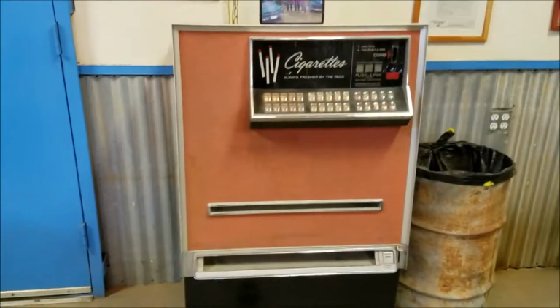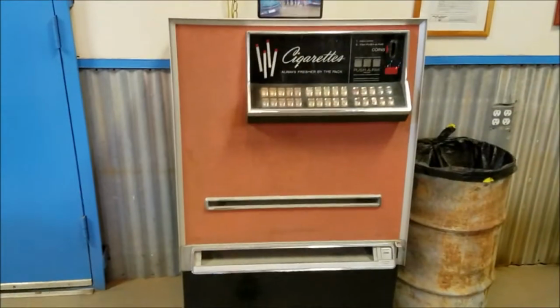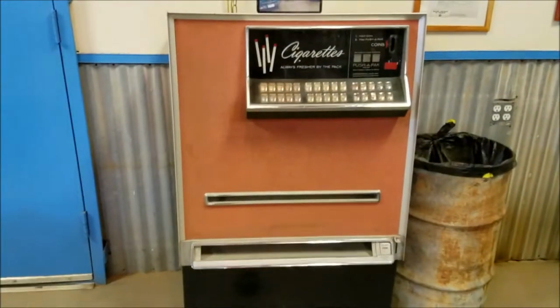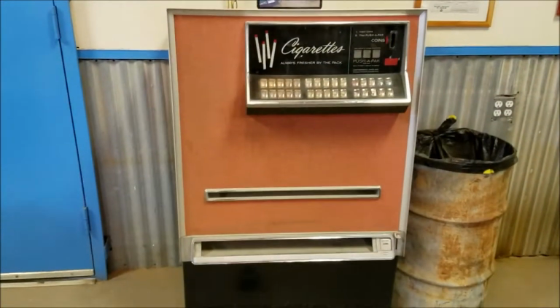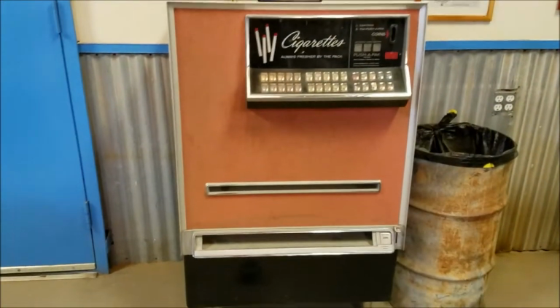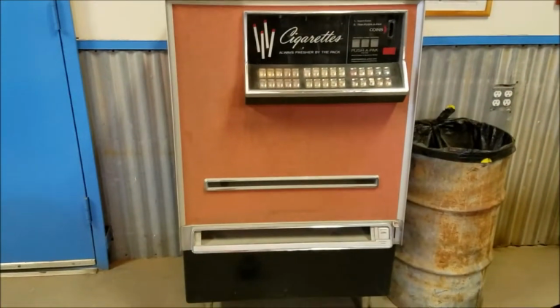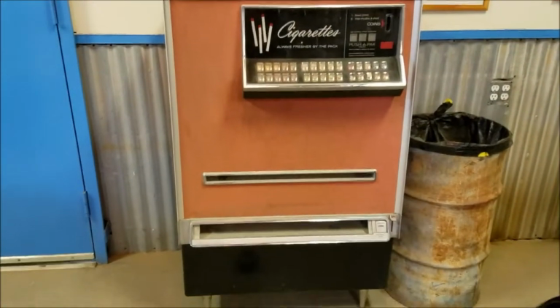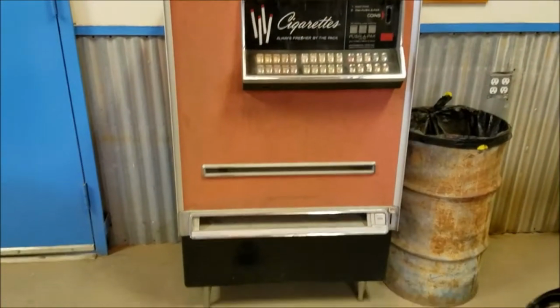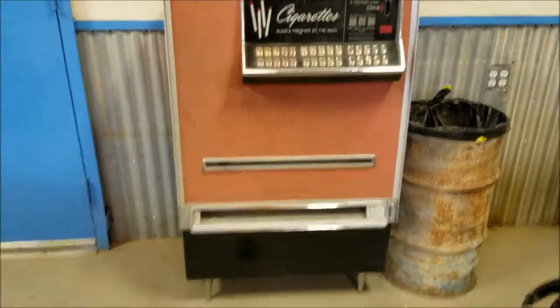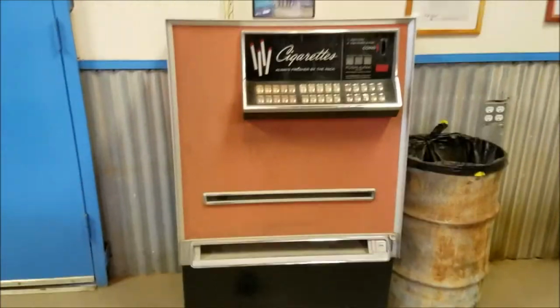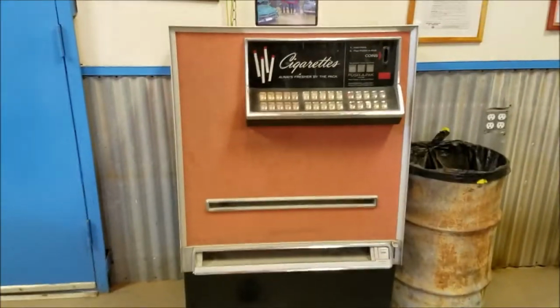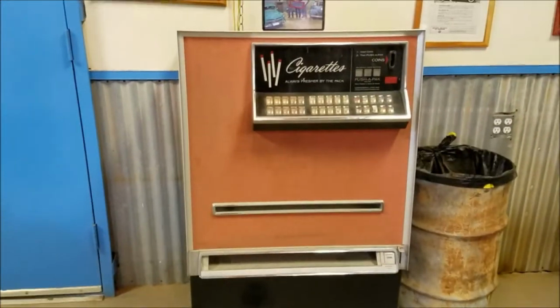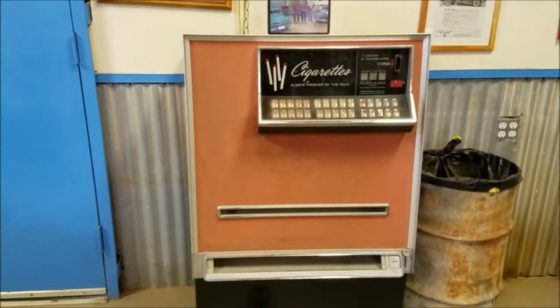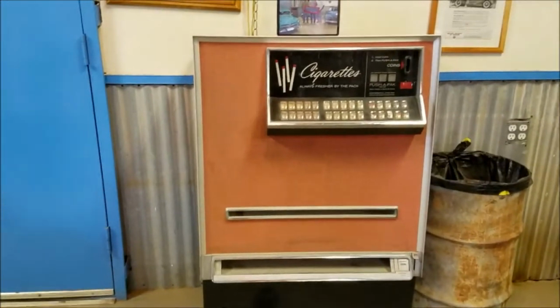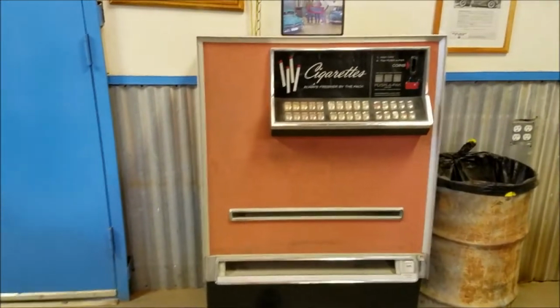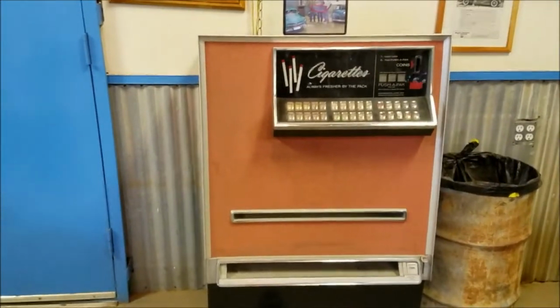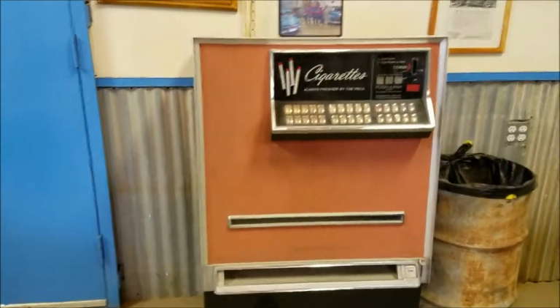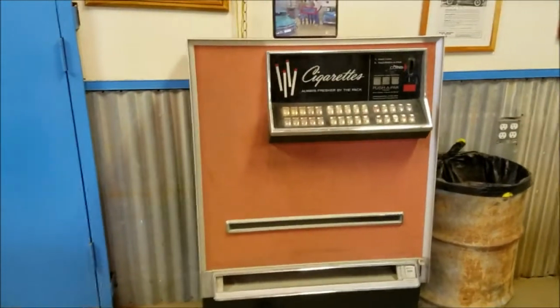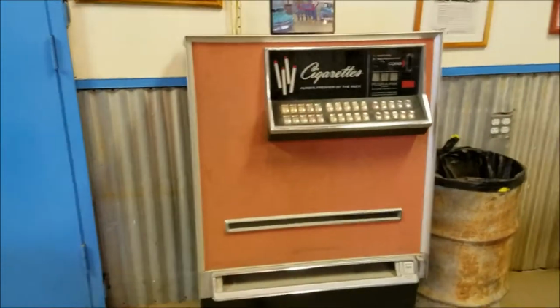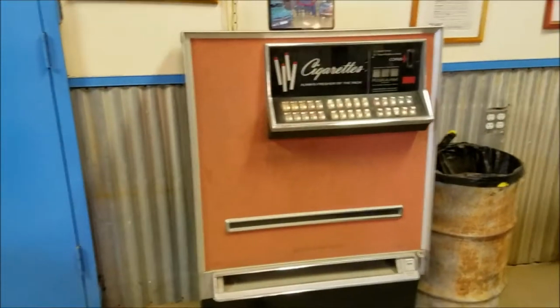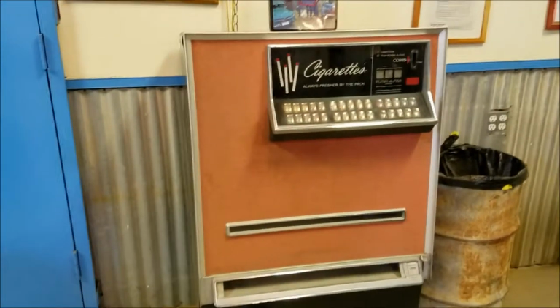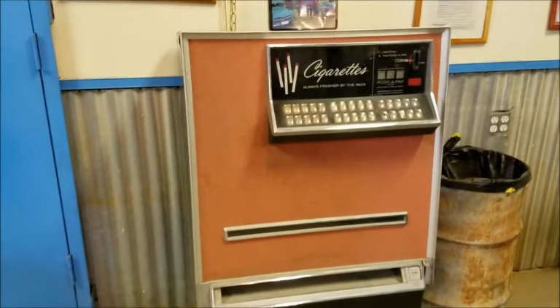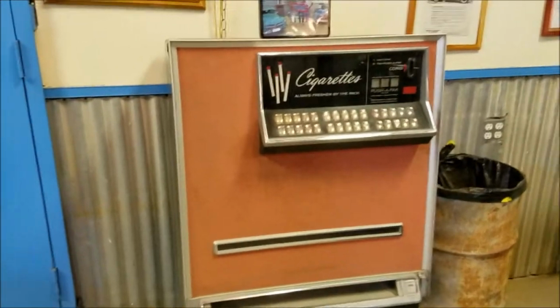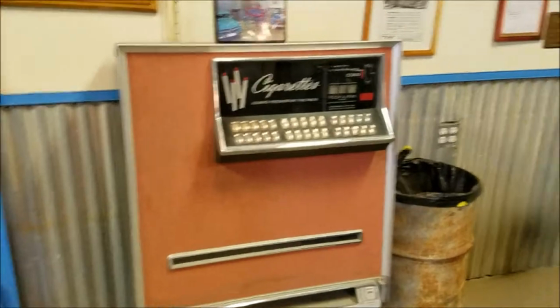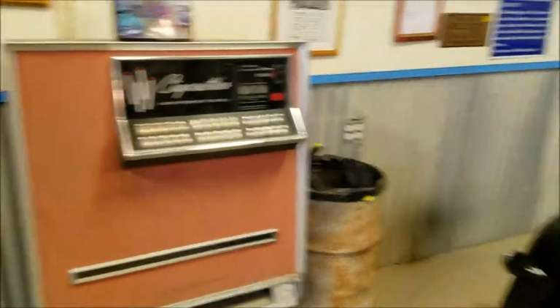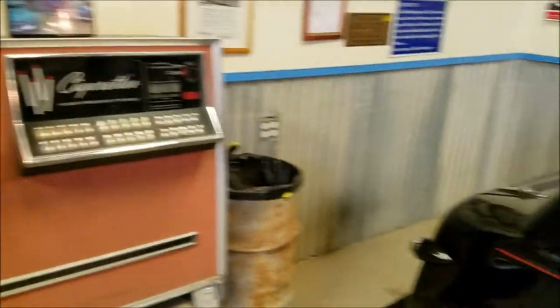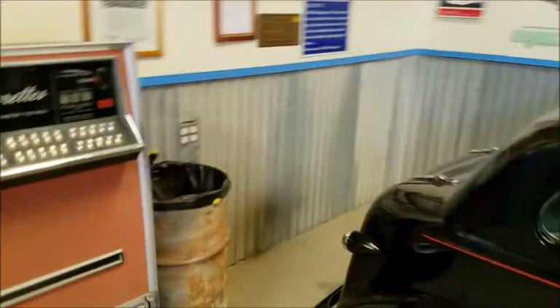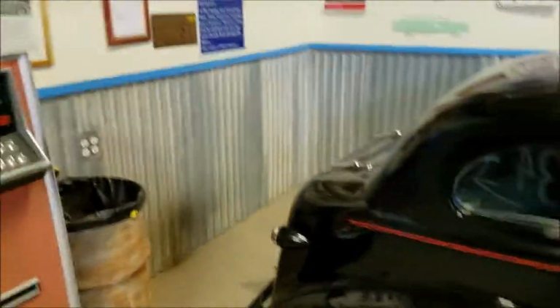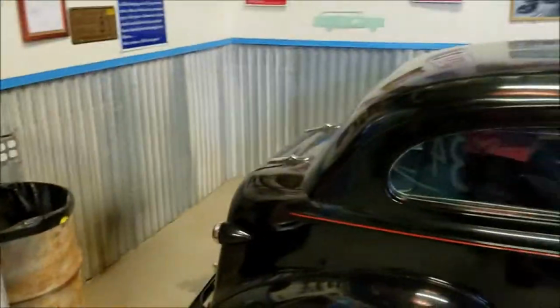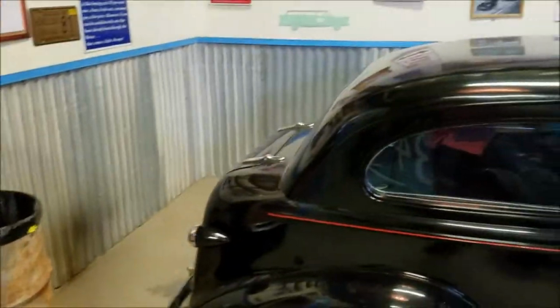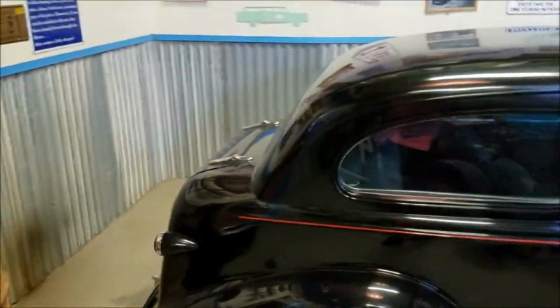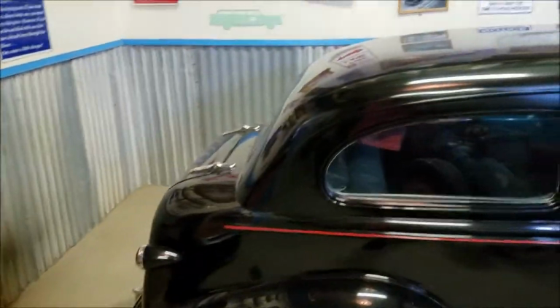Anyone remember those old cigarette machines? Oh yeah, yes — I remember those from back in the day.